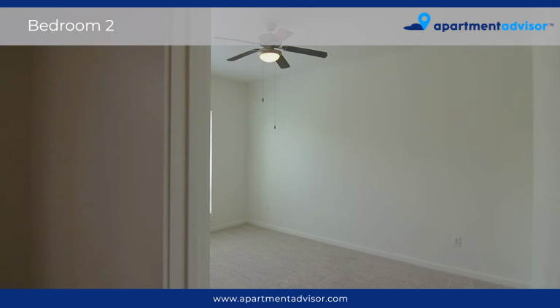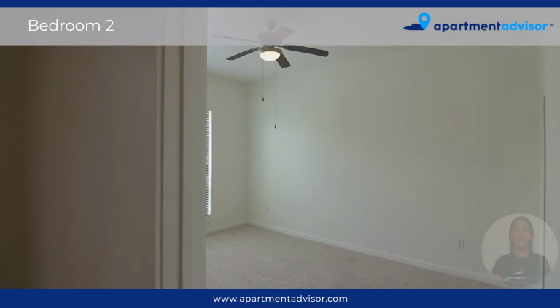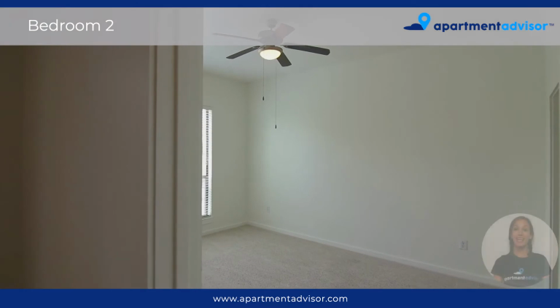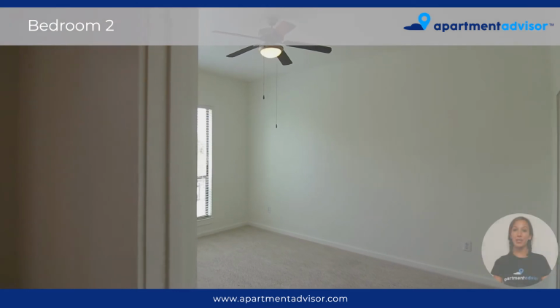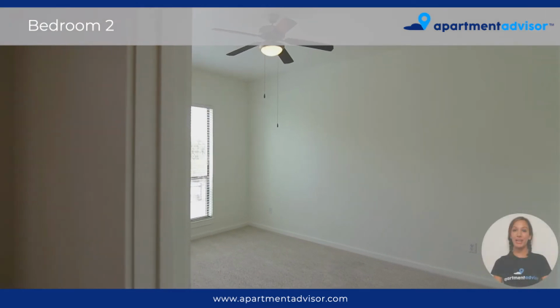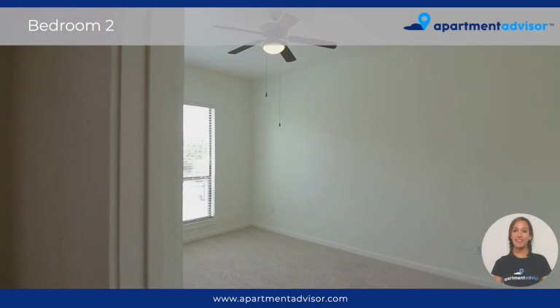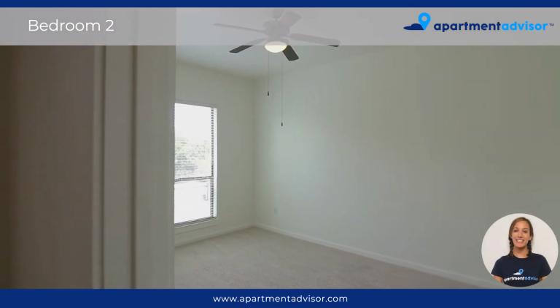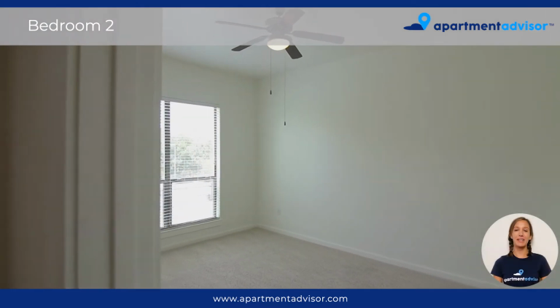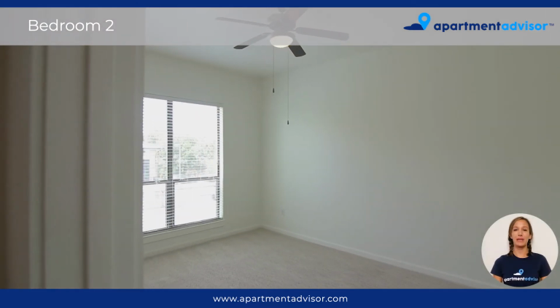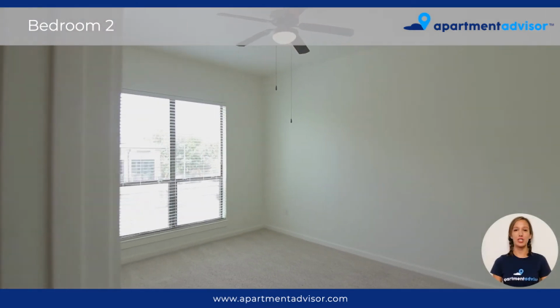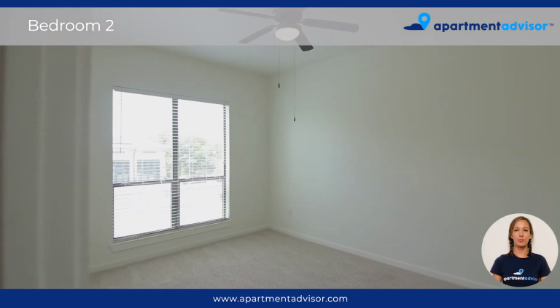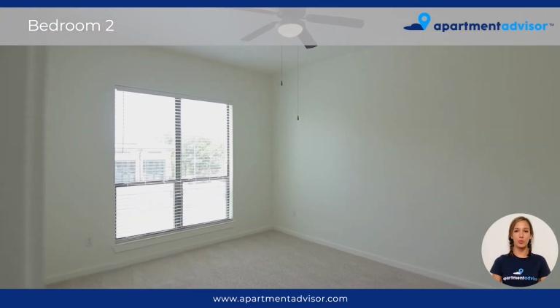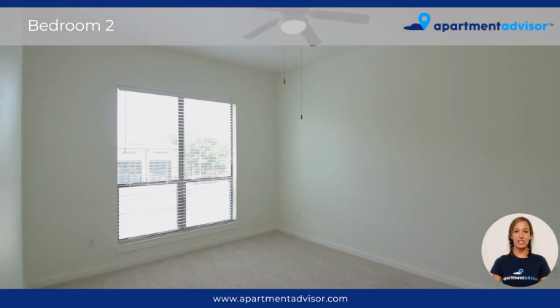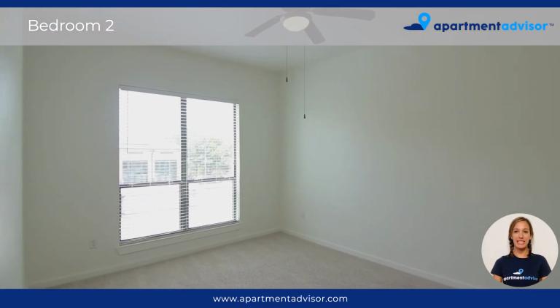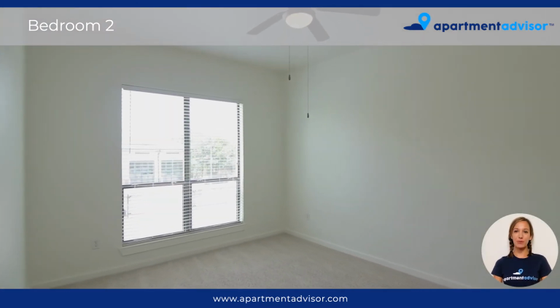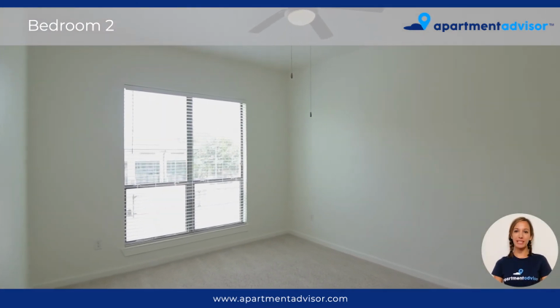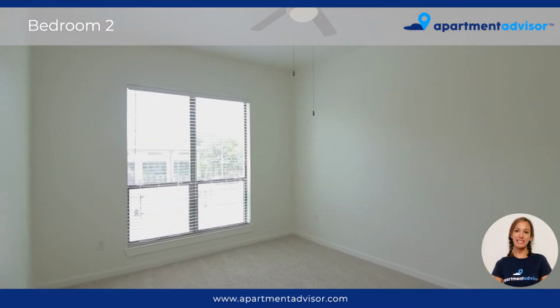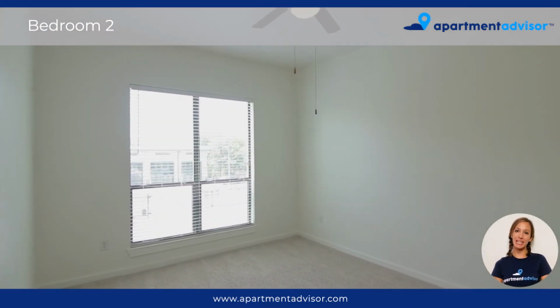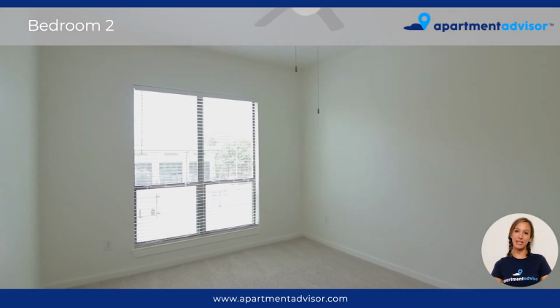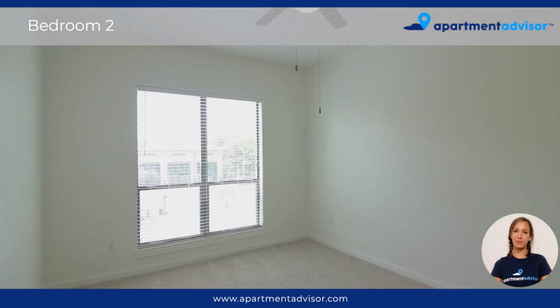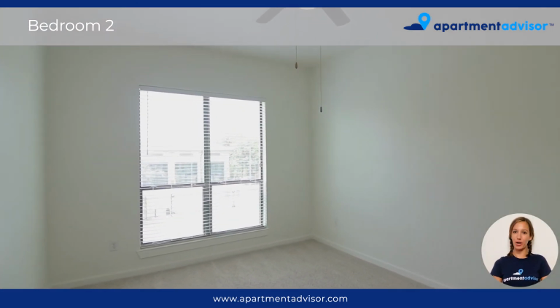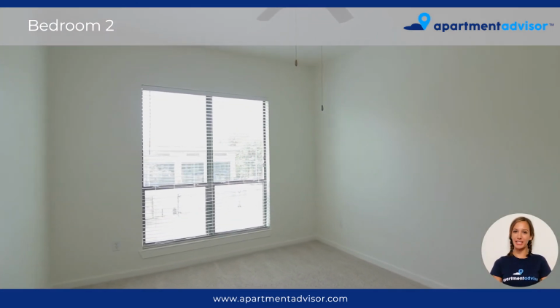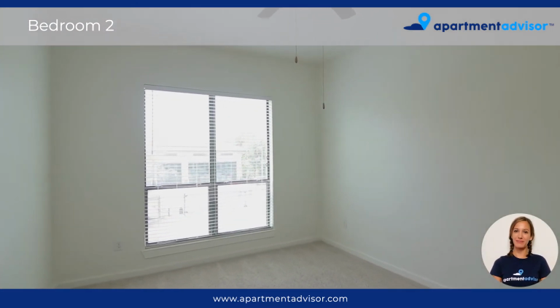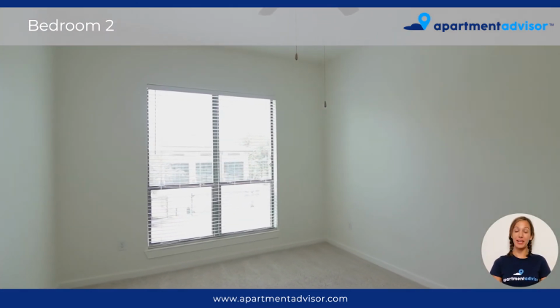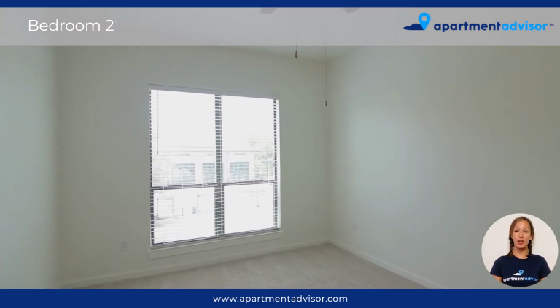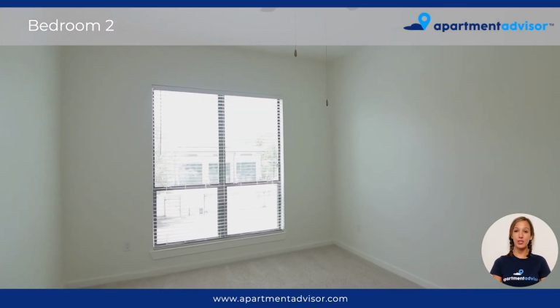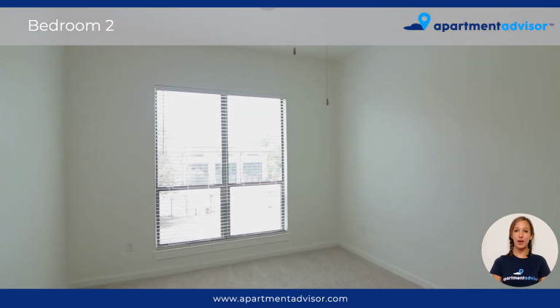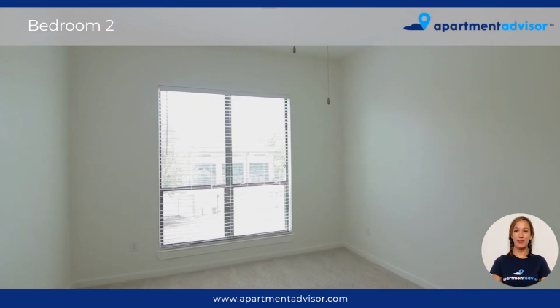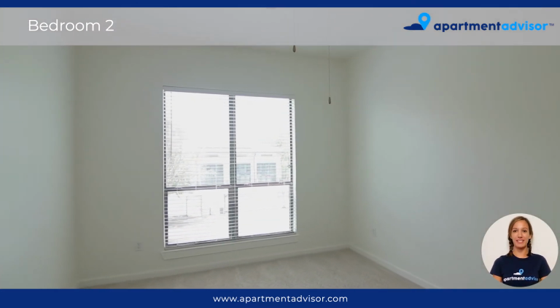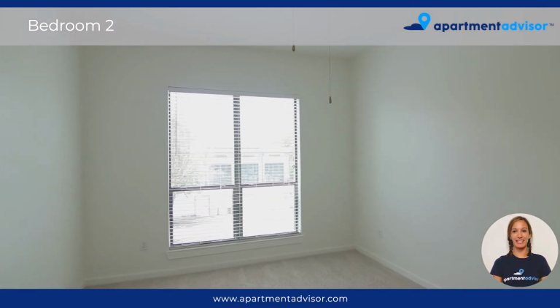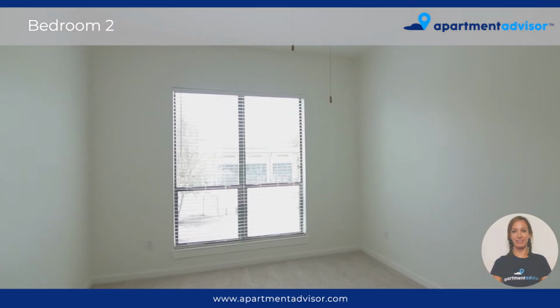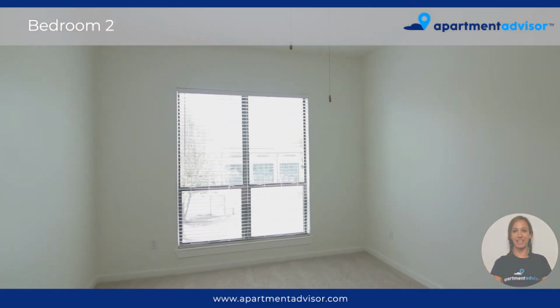And here we have the second bedroom, which is equally as airy and bright, and also offers a ceiling fan.